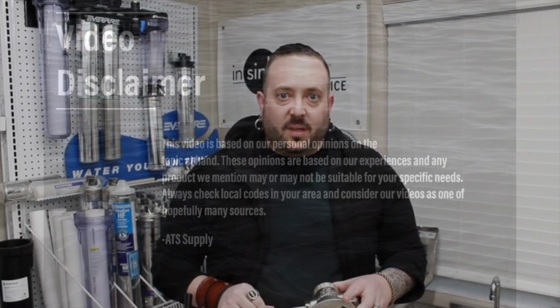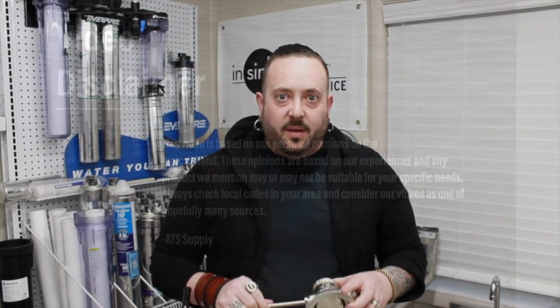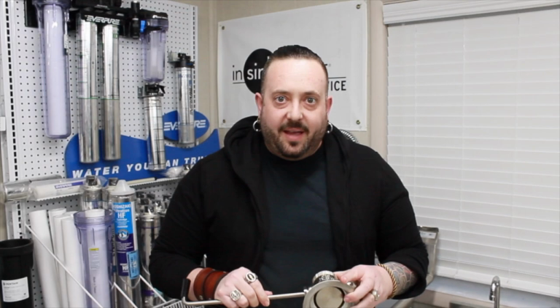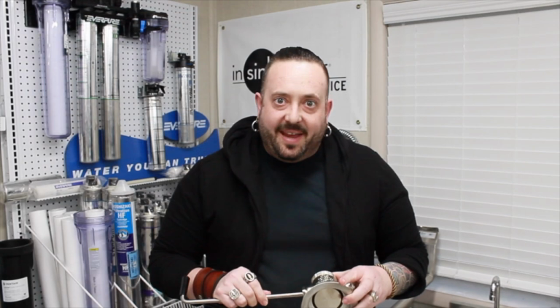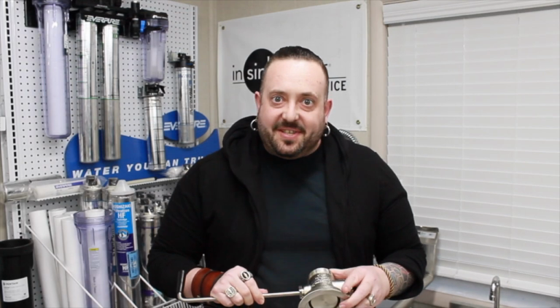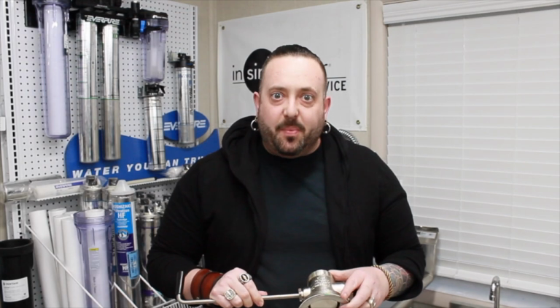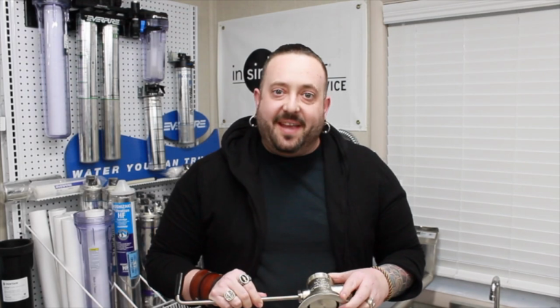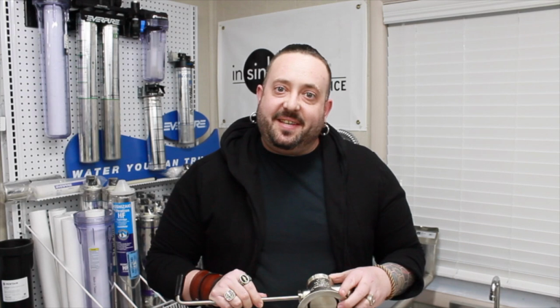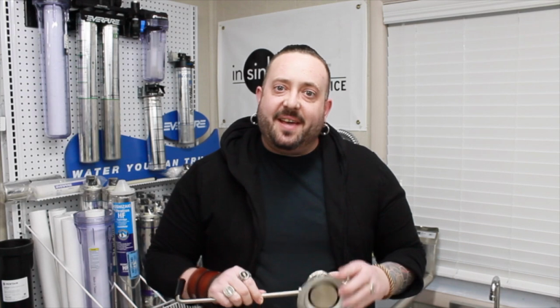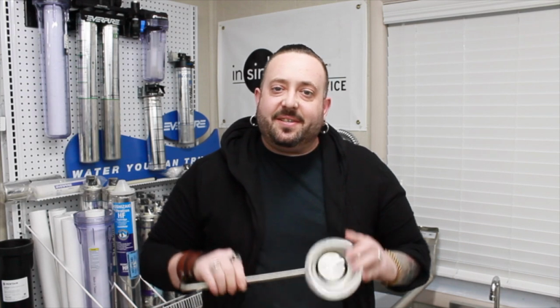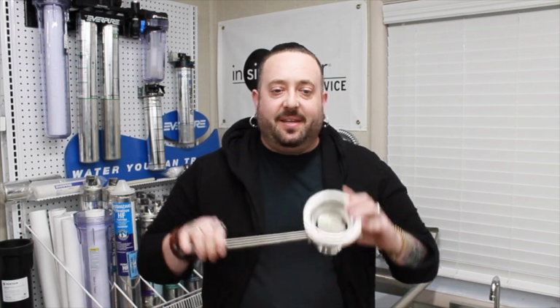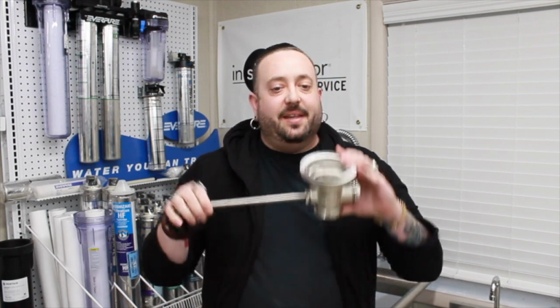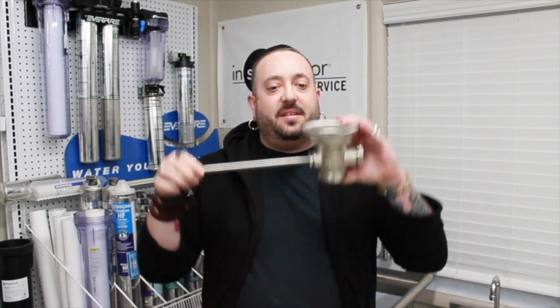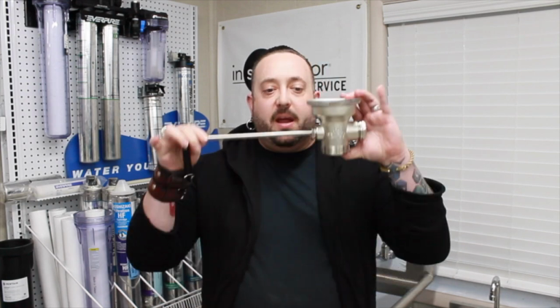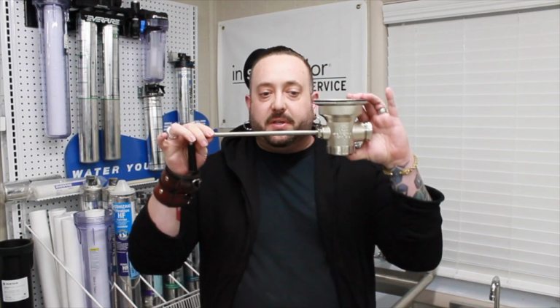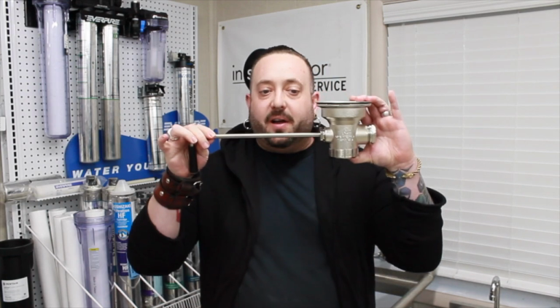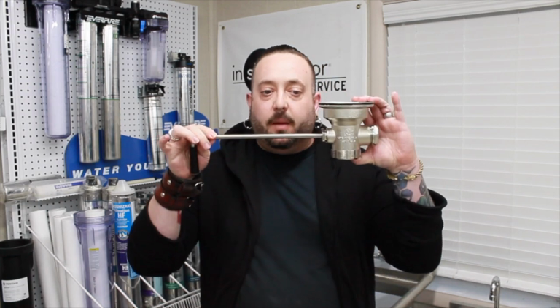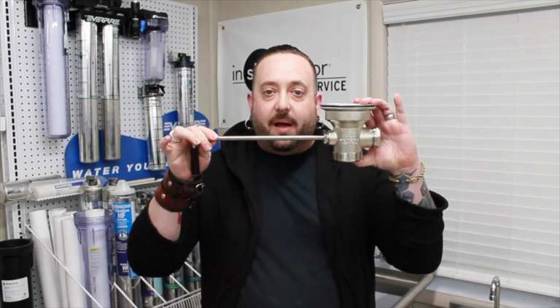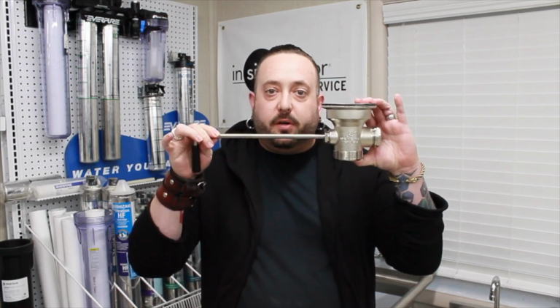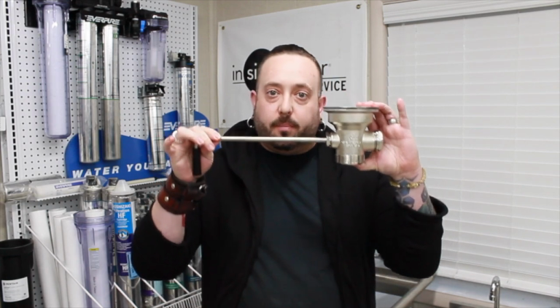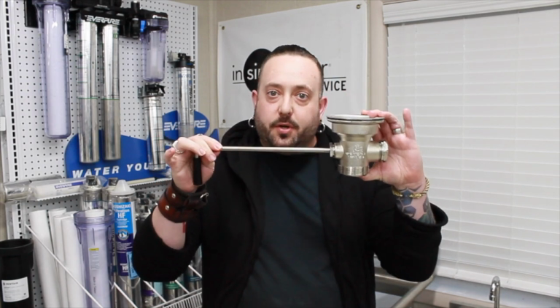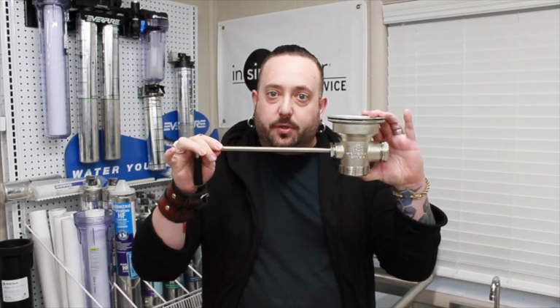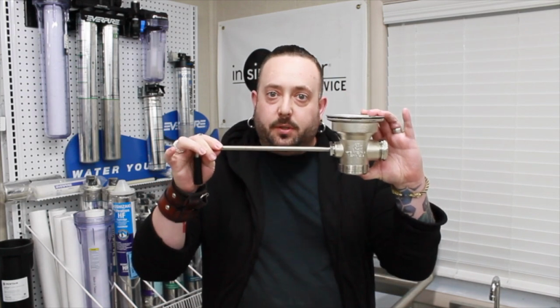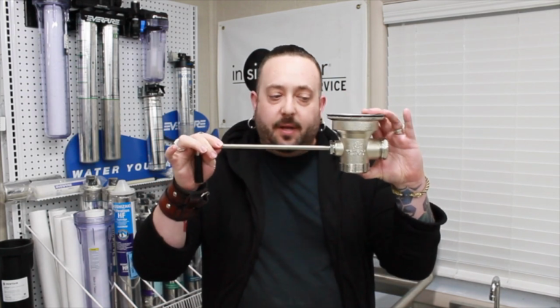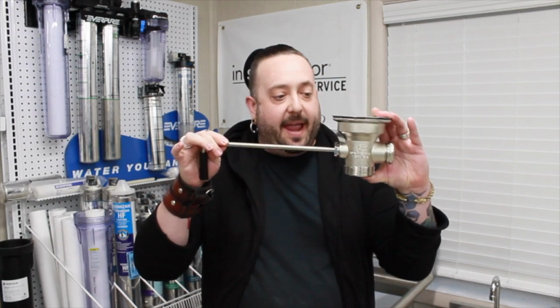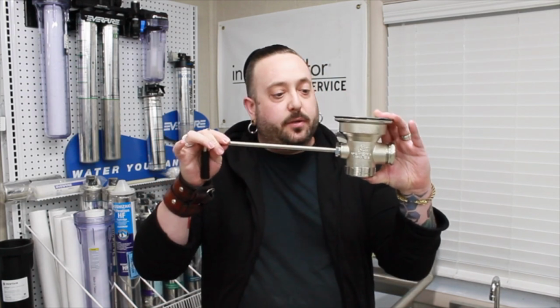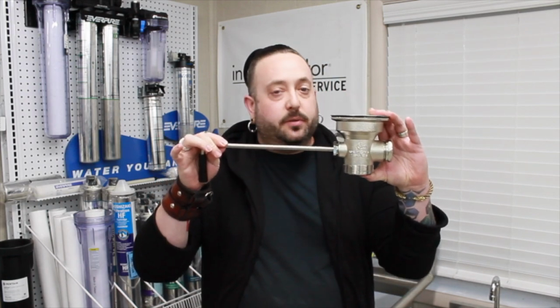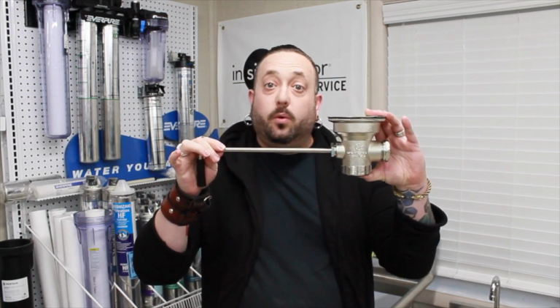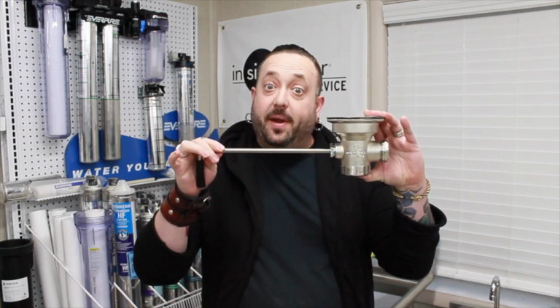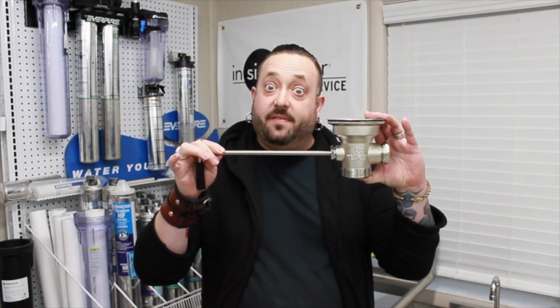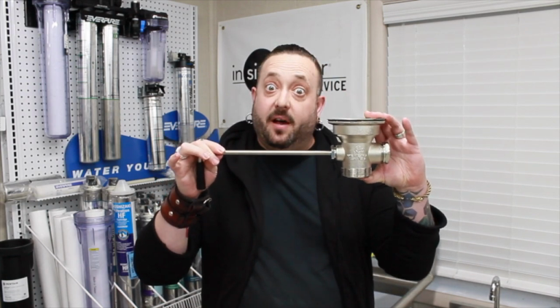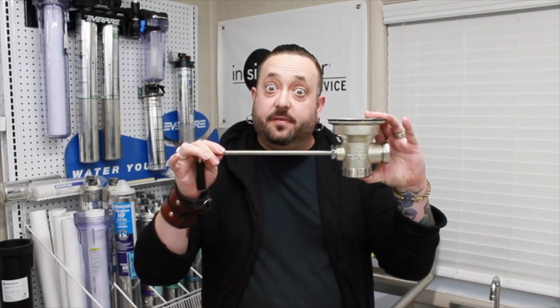Hey, it's Tim with ATS and today we're talking about commercial handled waste valves.